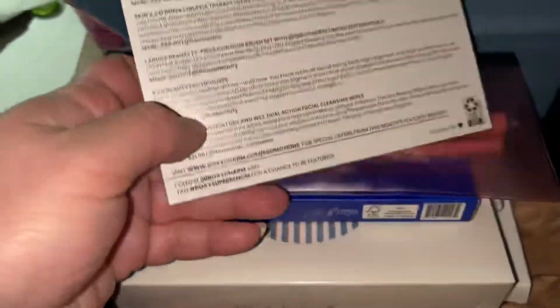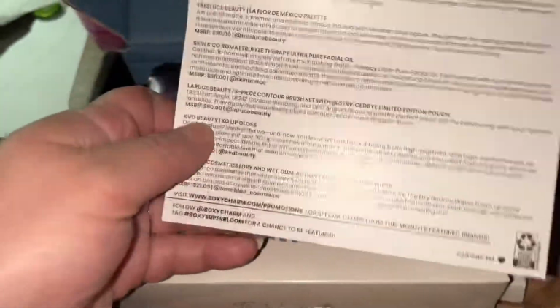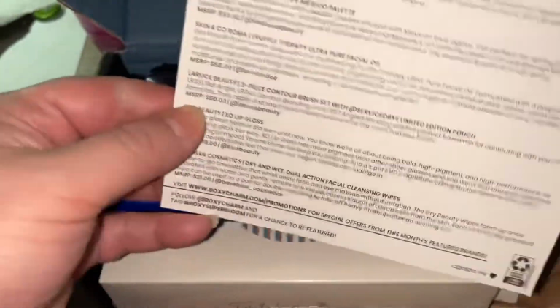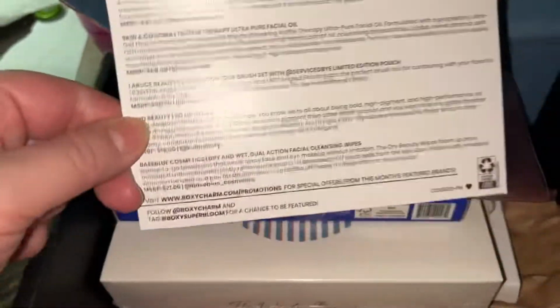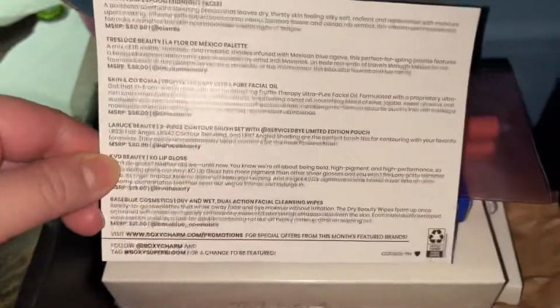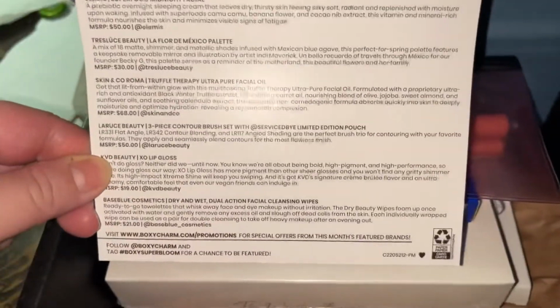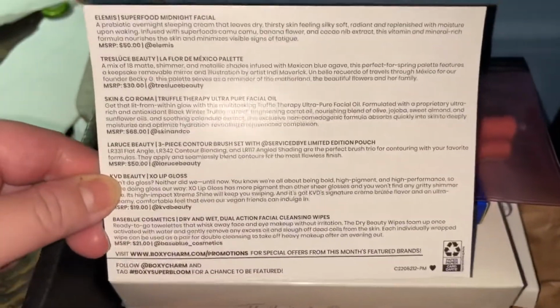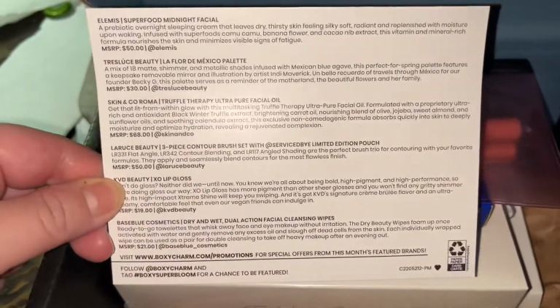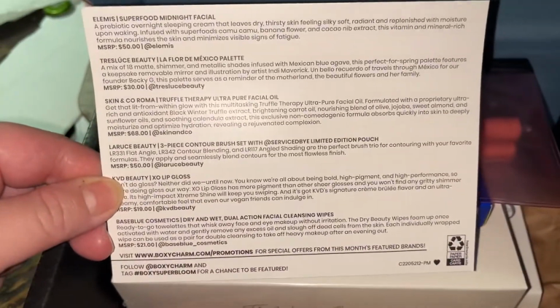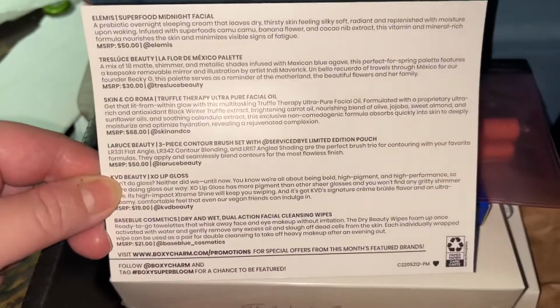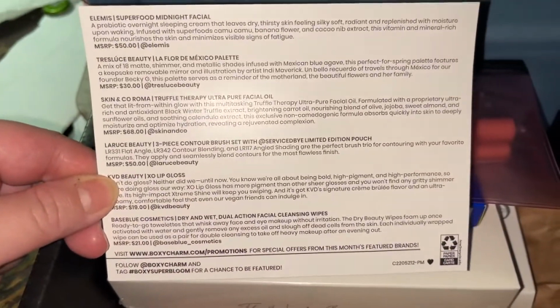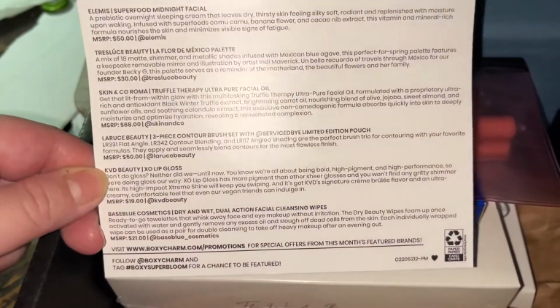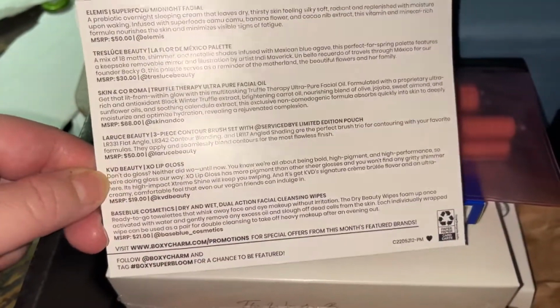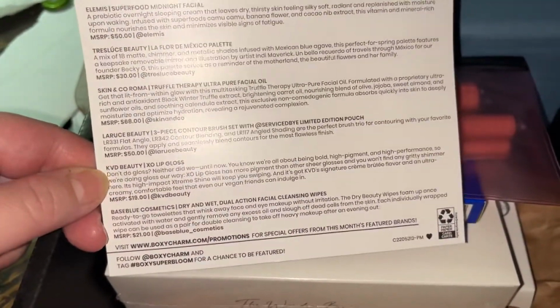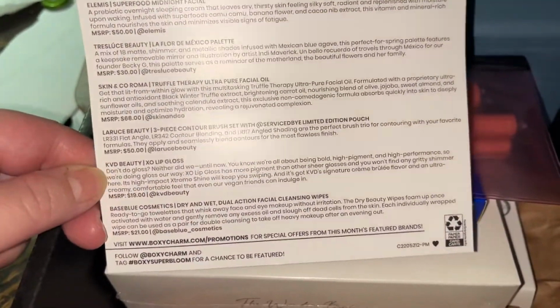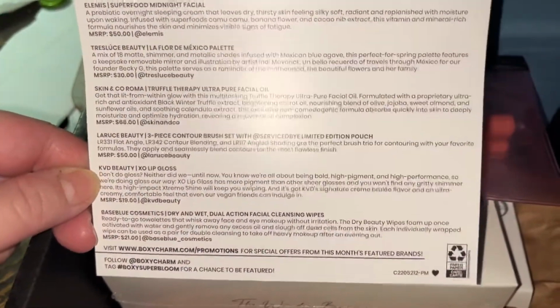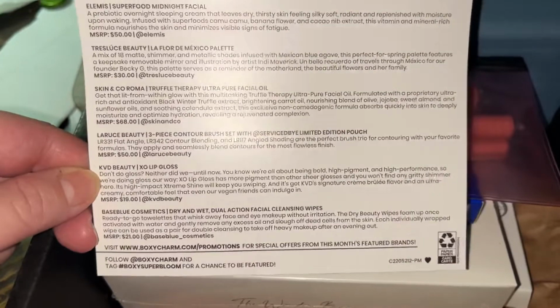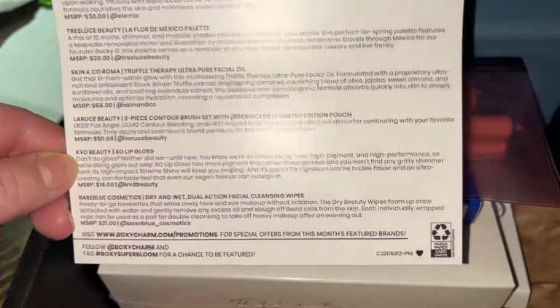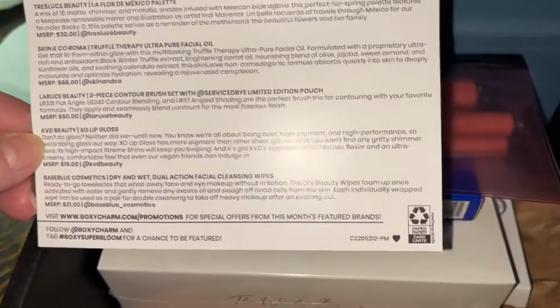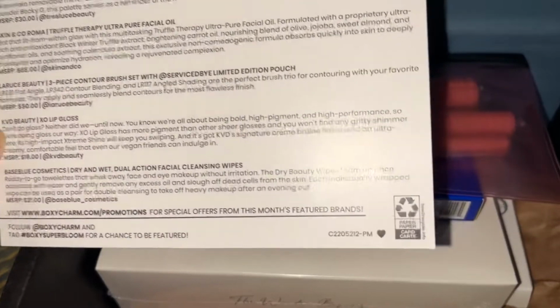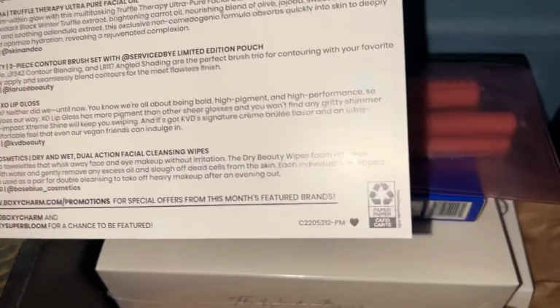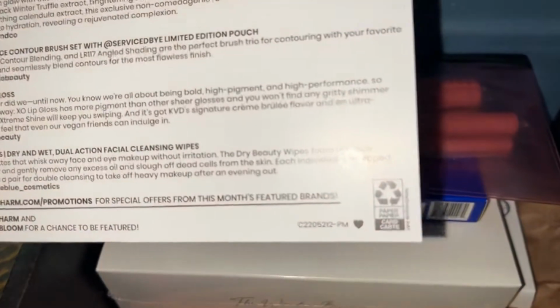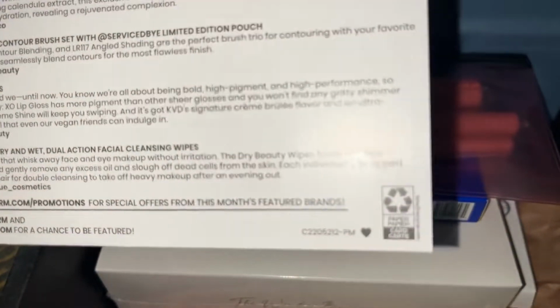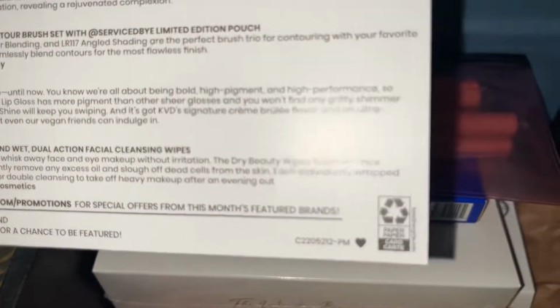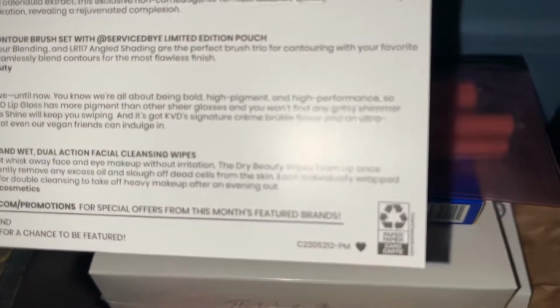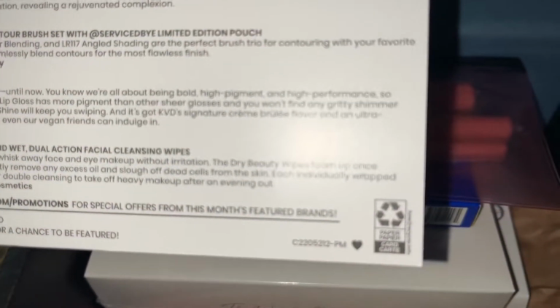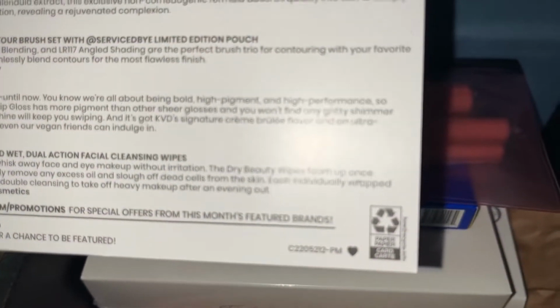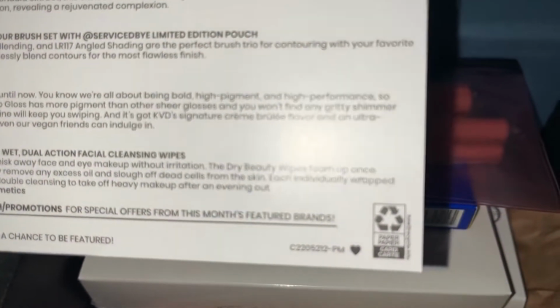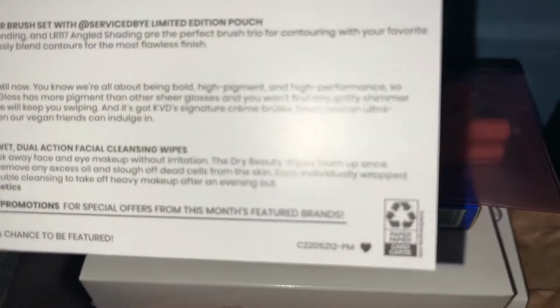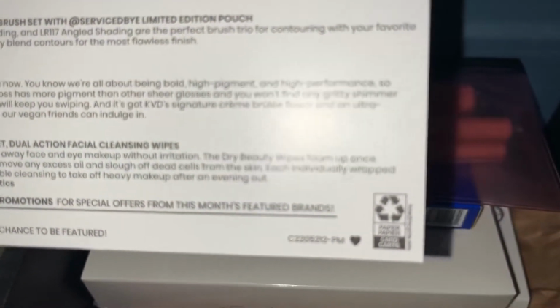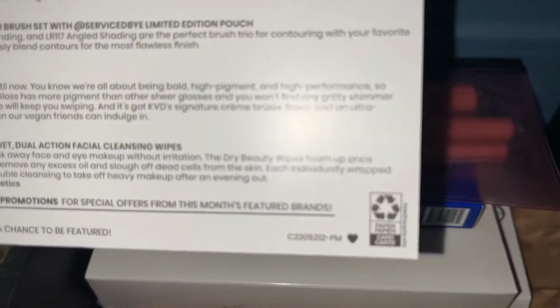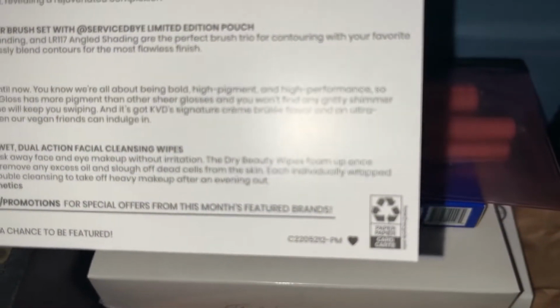These are the items I got. The variation, for whoever wants to know.